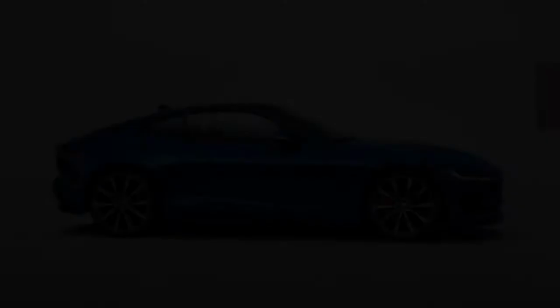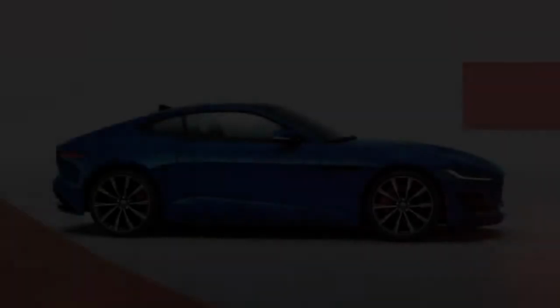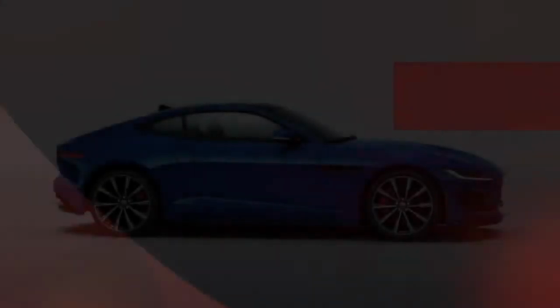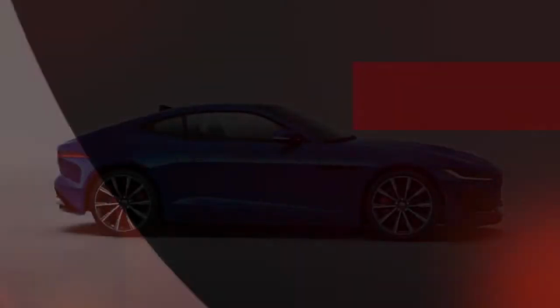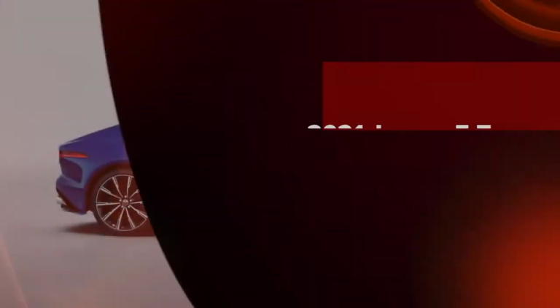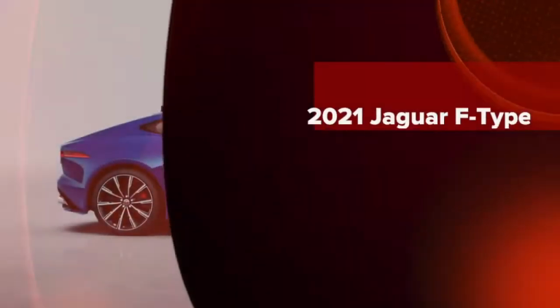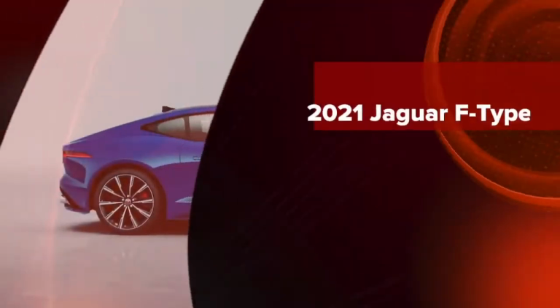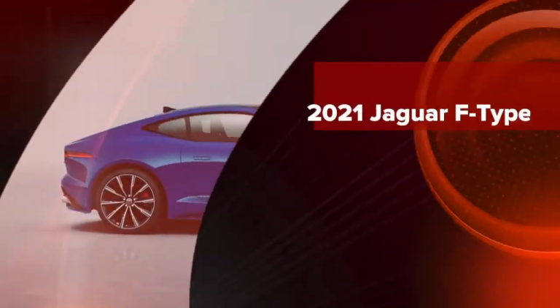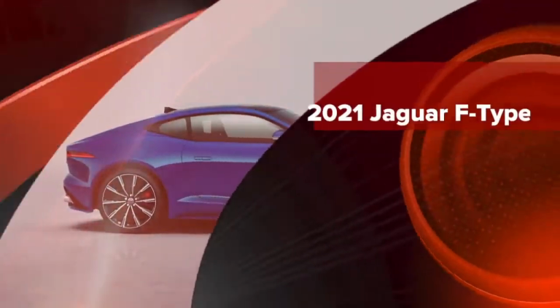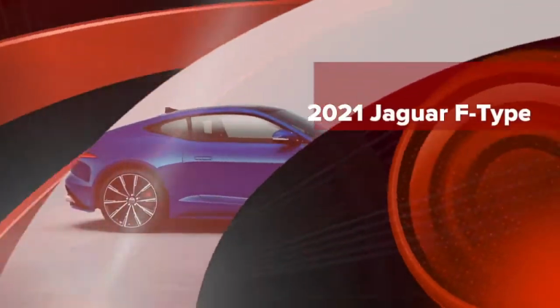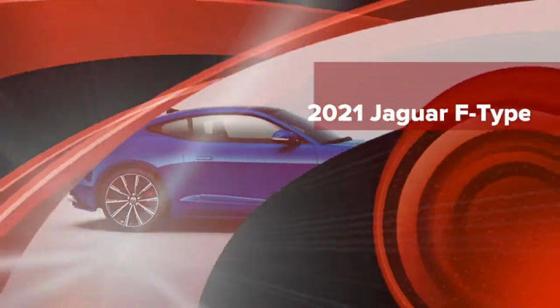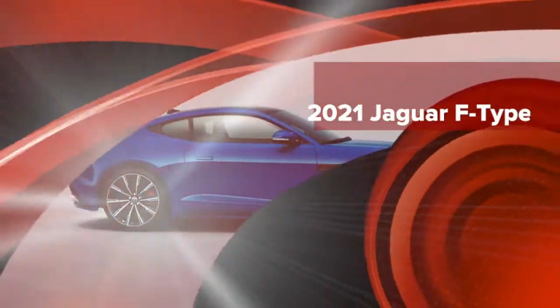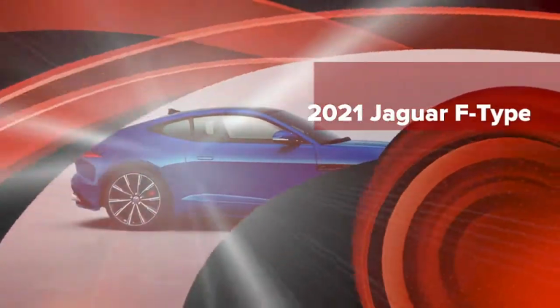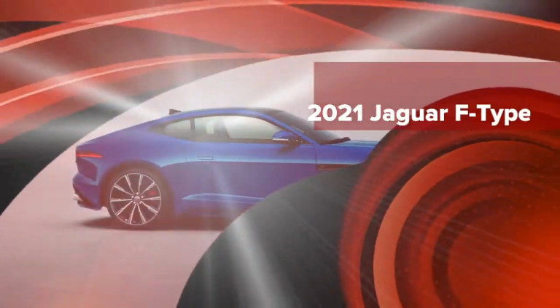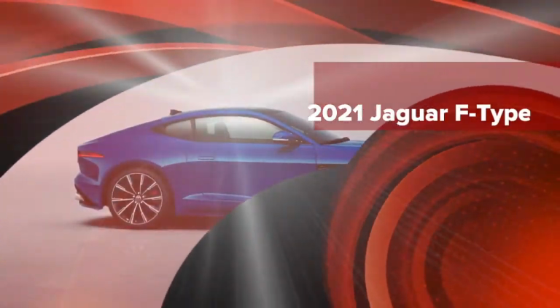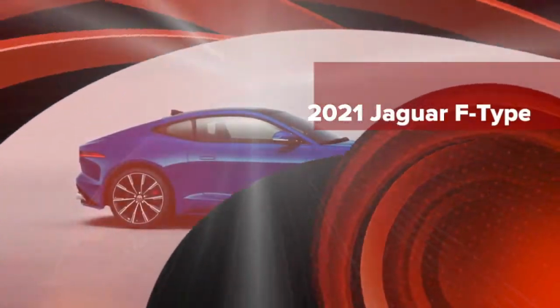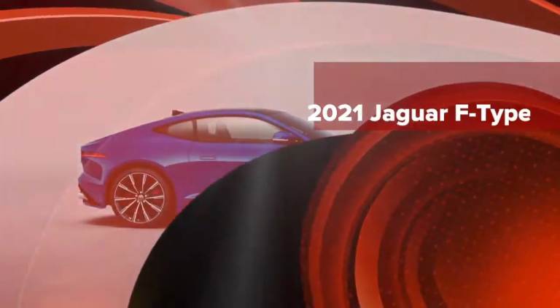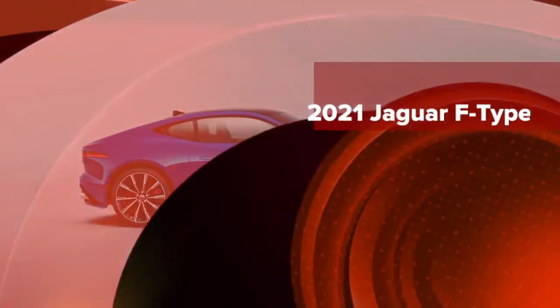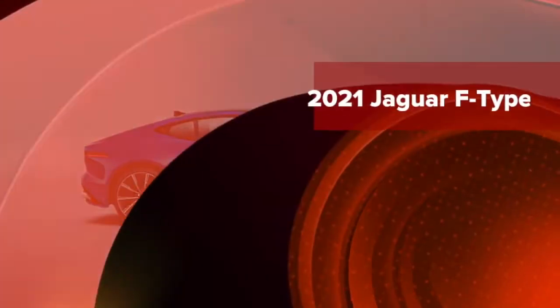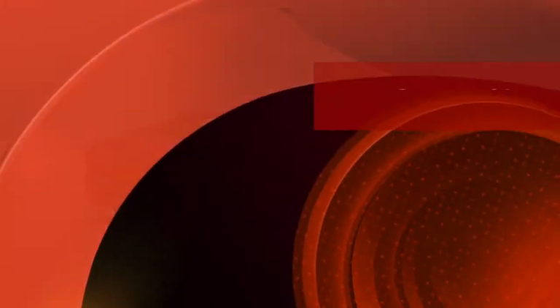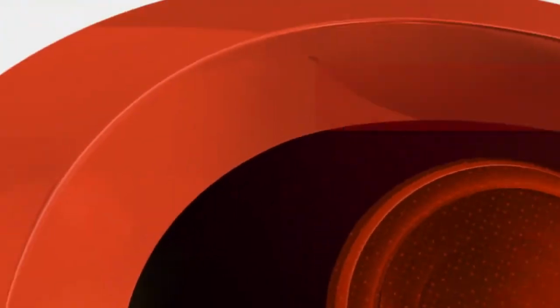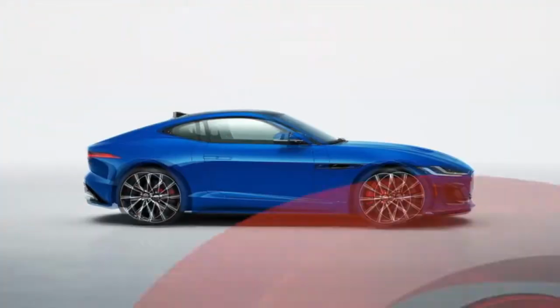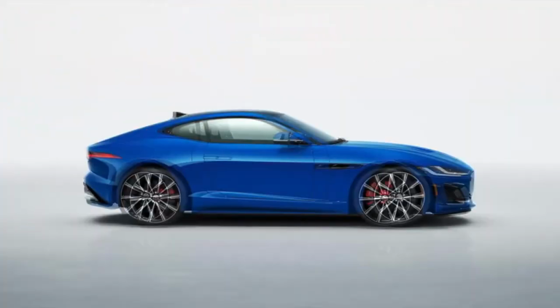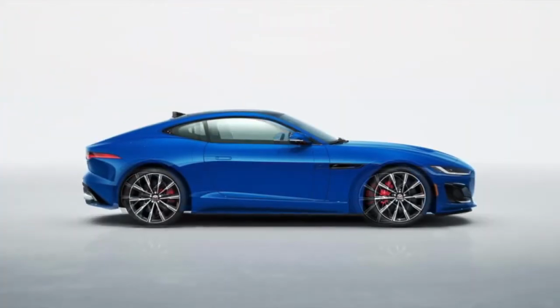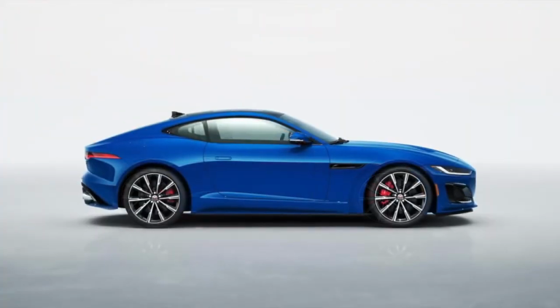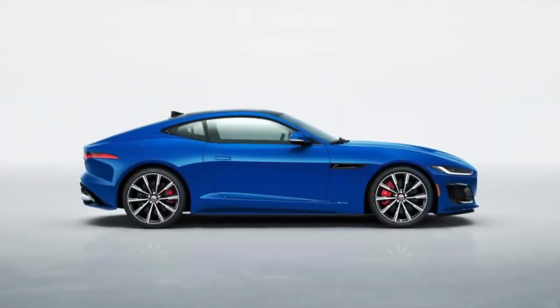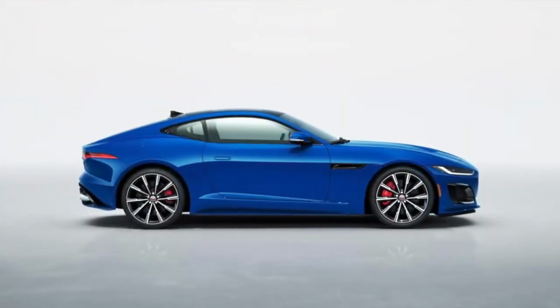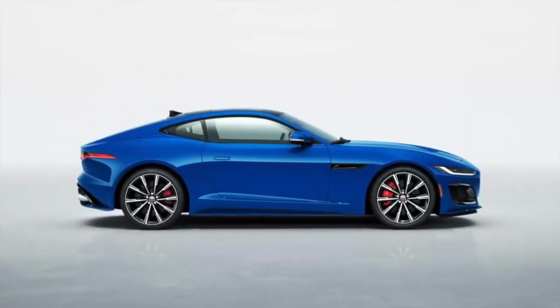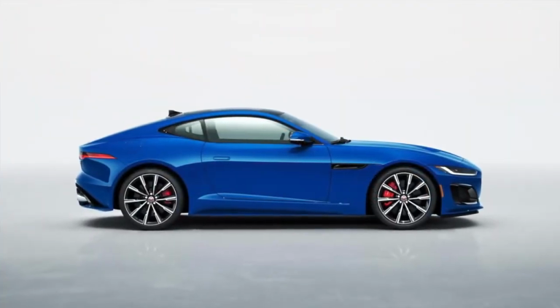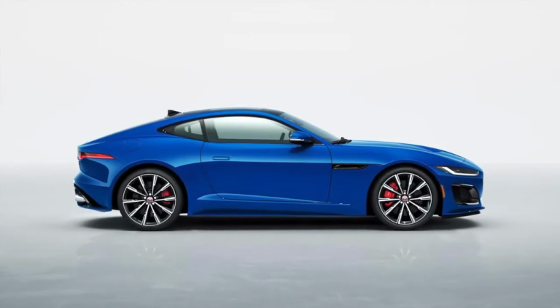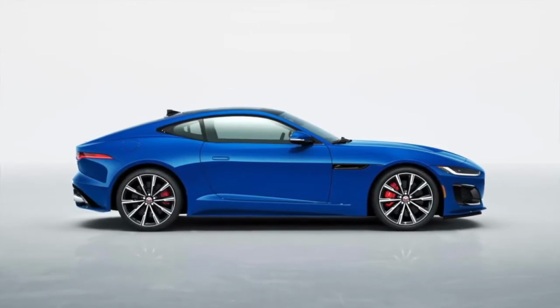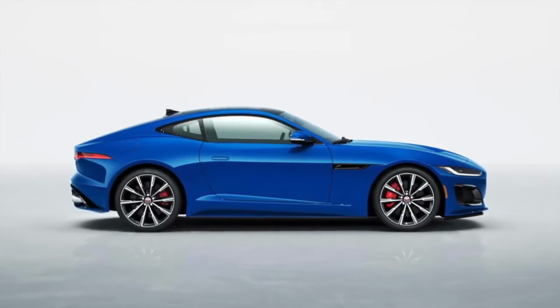Hi everyone, this is Tom, and we are talking about the 2021 Jaguar F-Type.